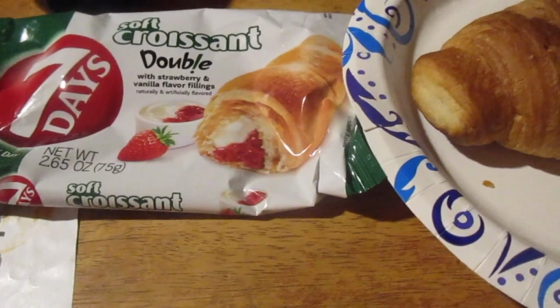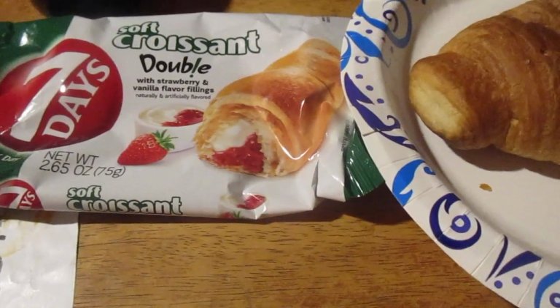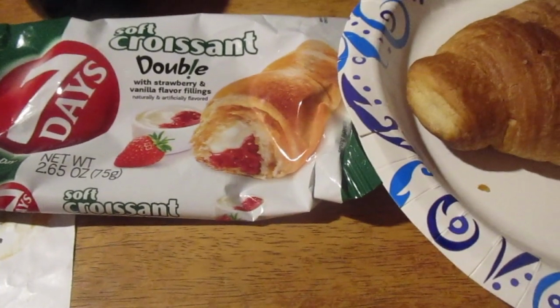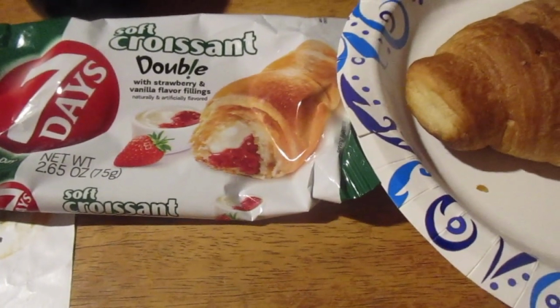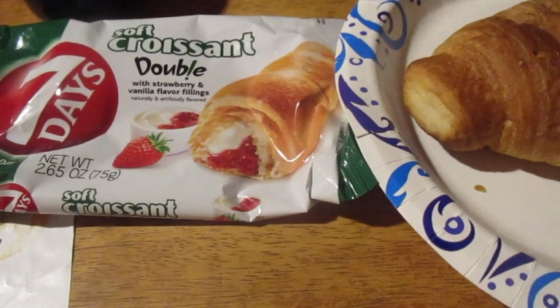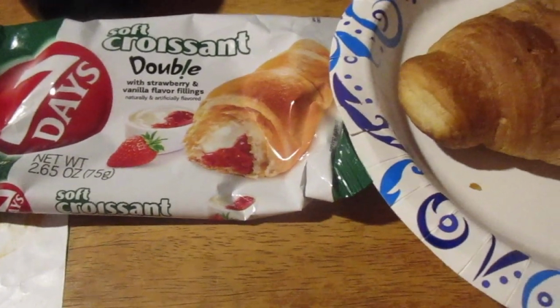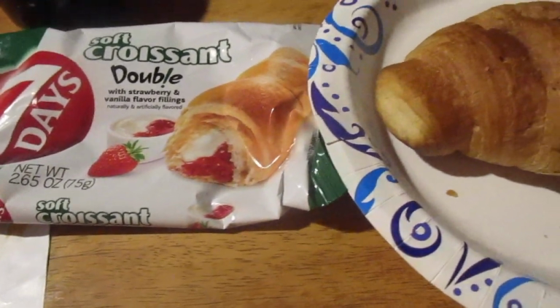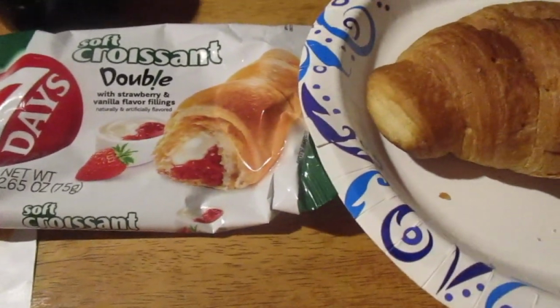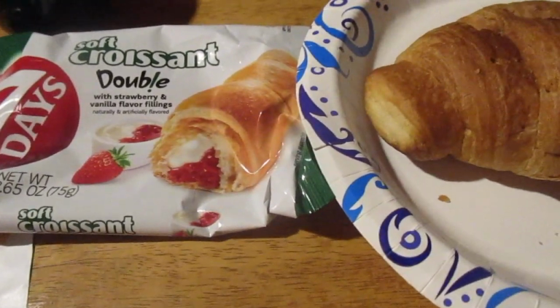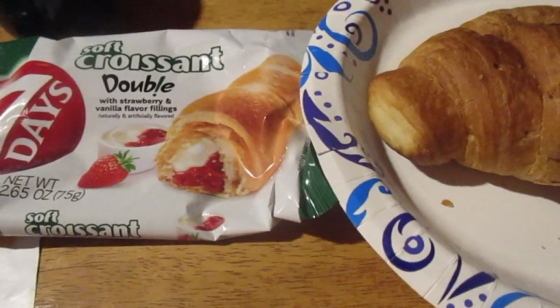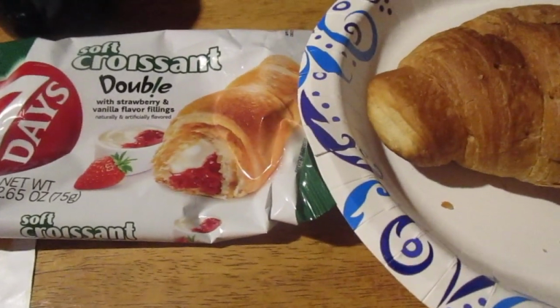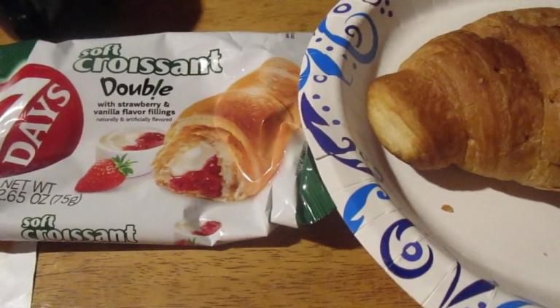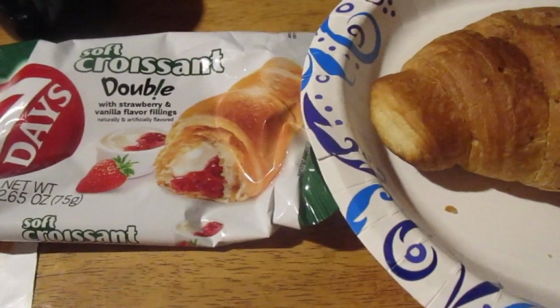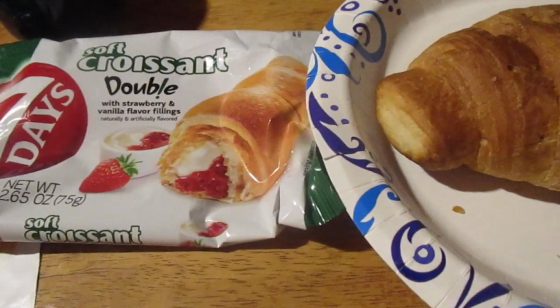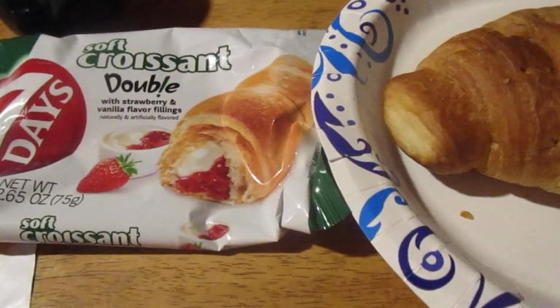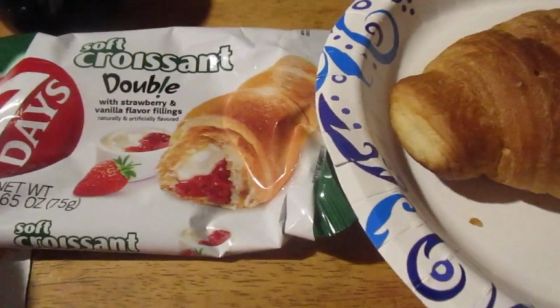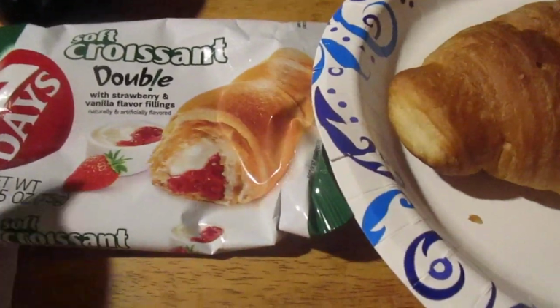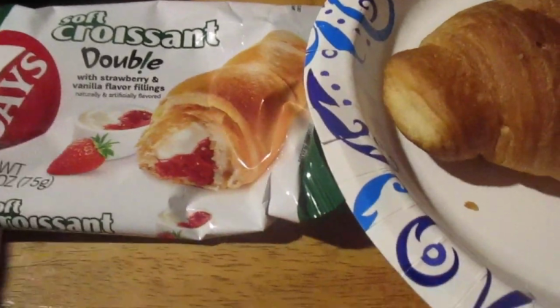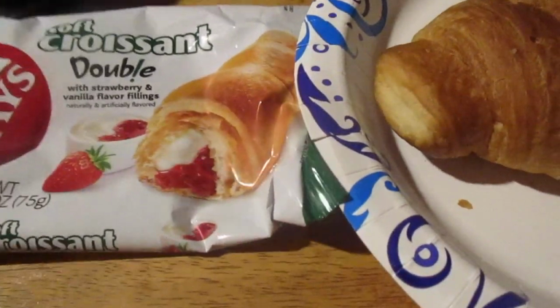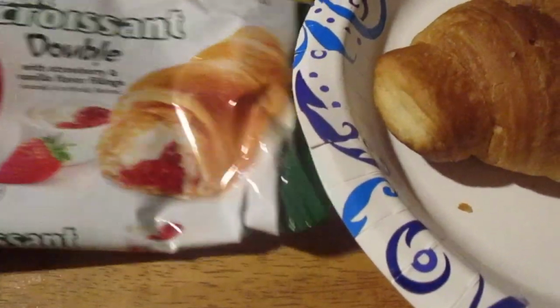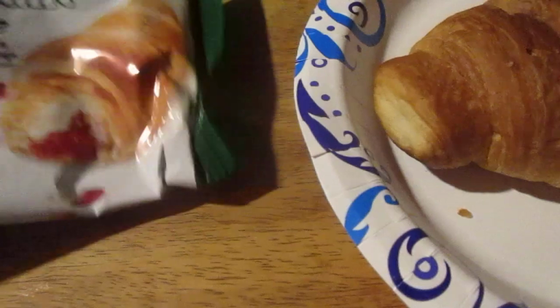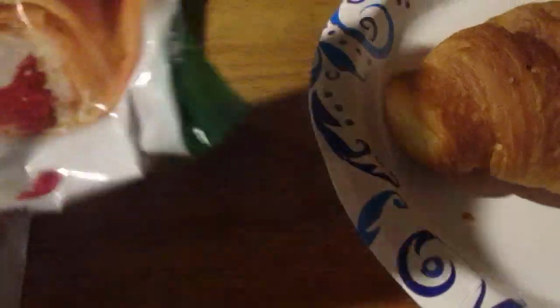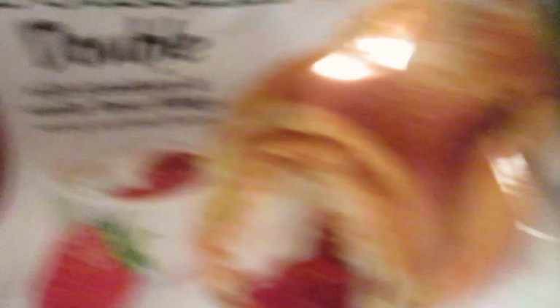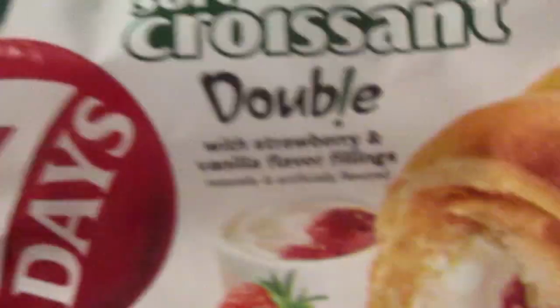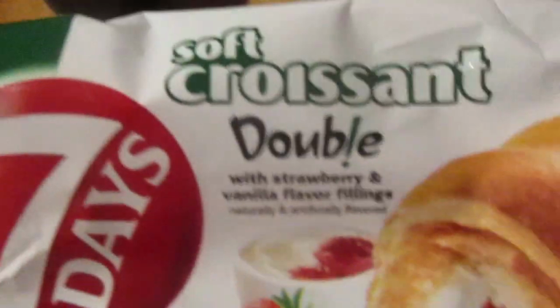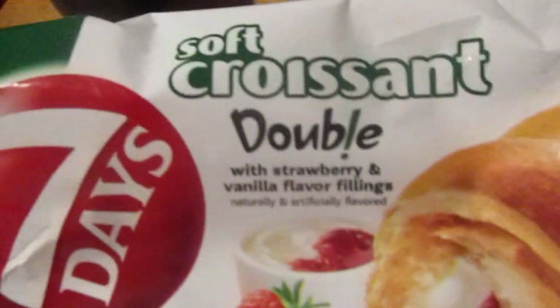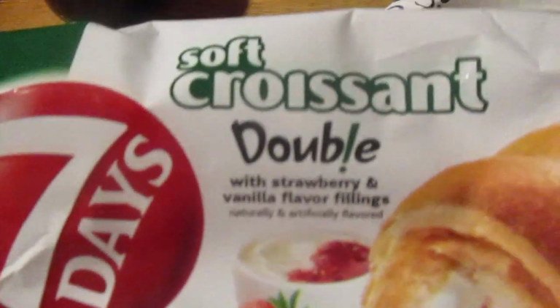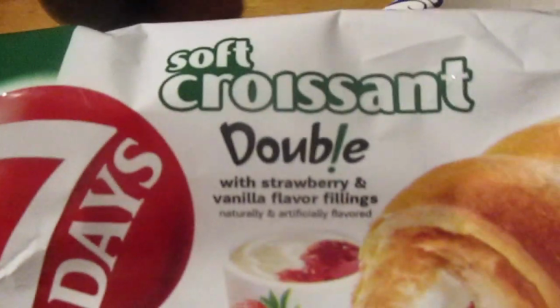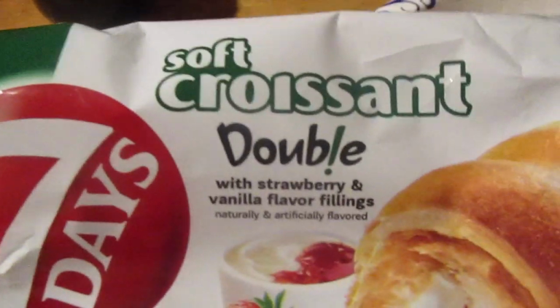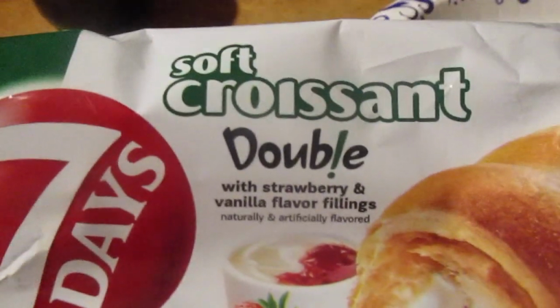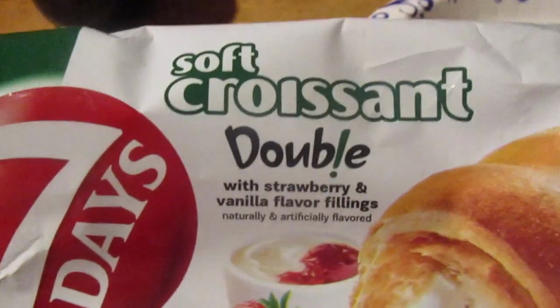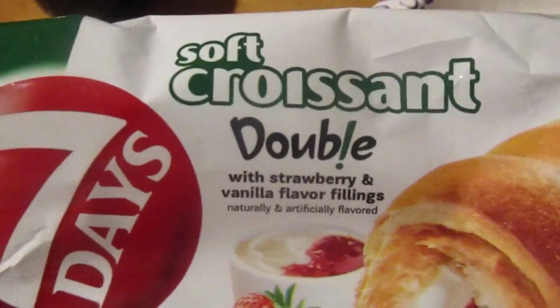At Dollar Tree, a two-liter was once $1.25, now it's $1.75. It's $1.35 at Walmart — it's expensive.